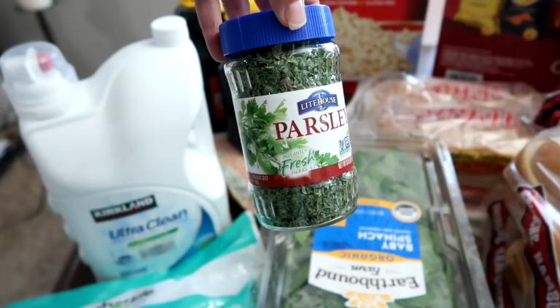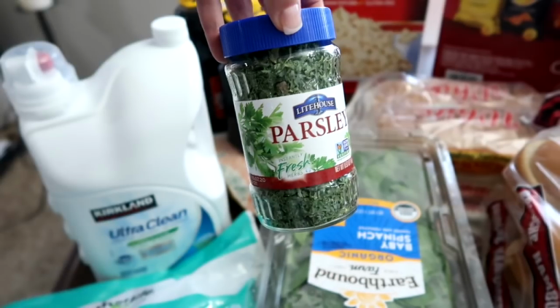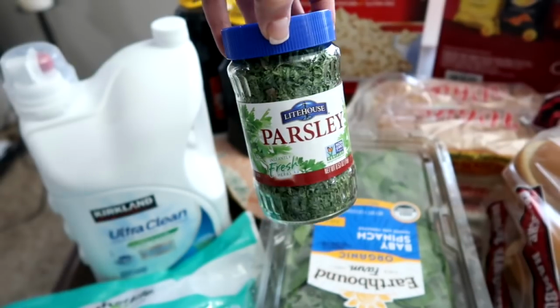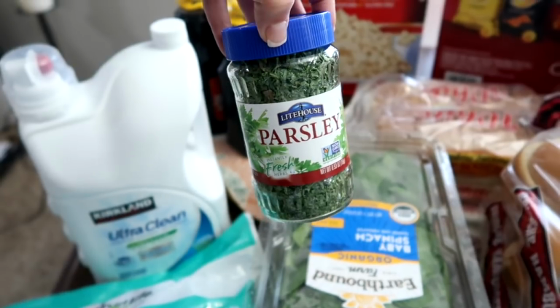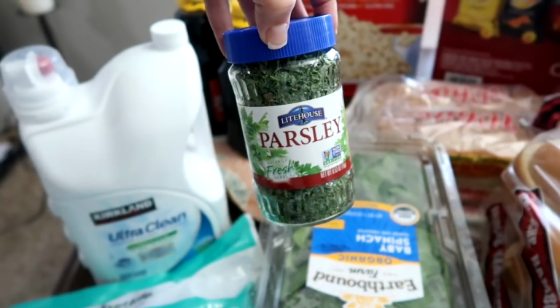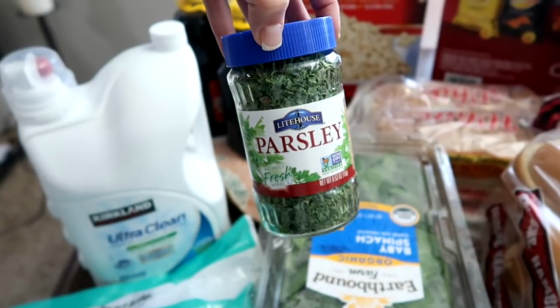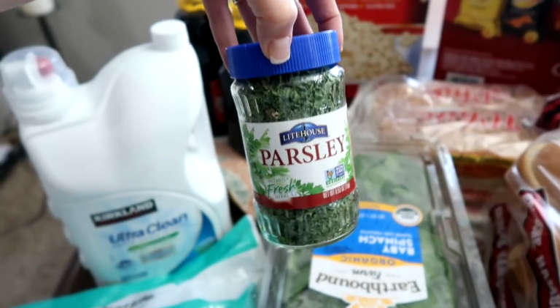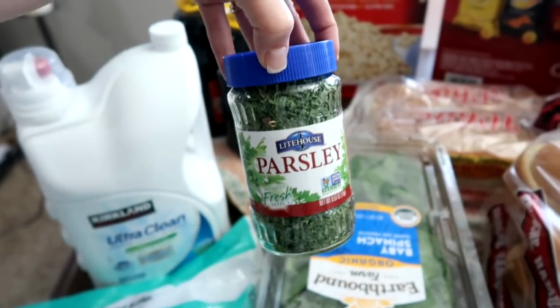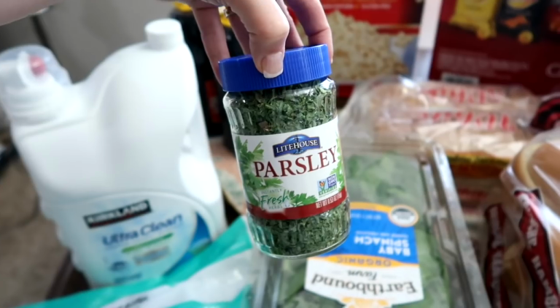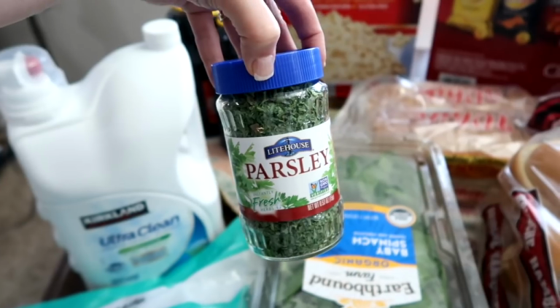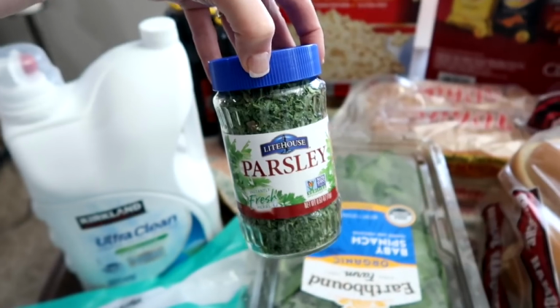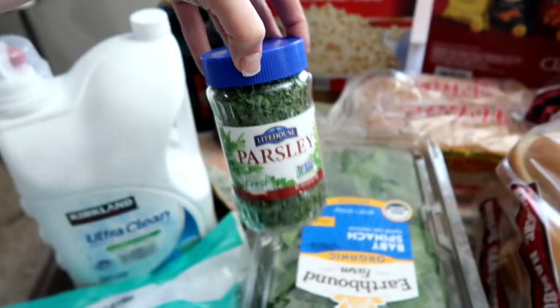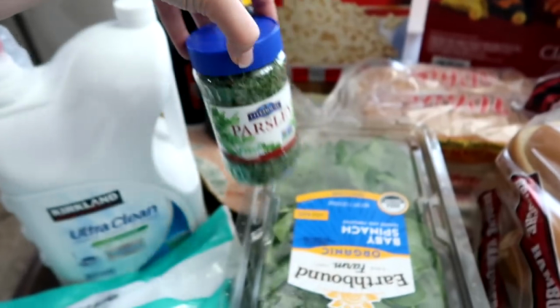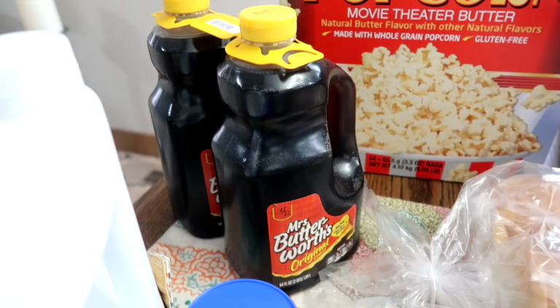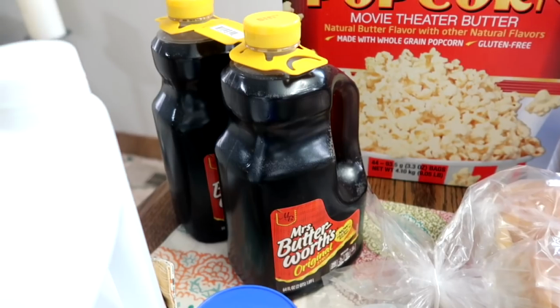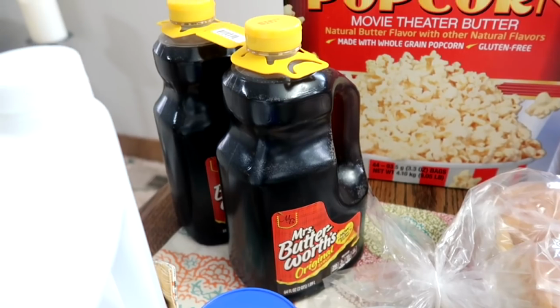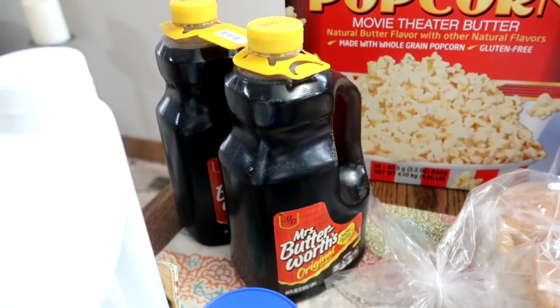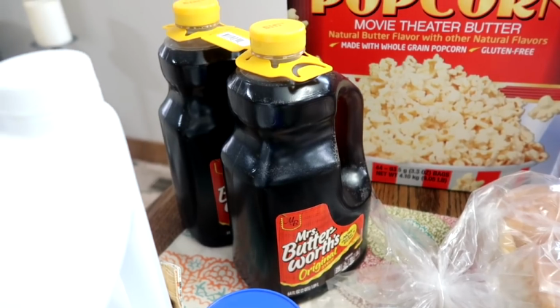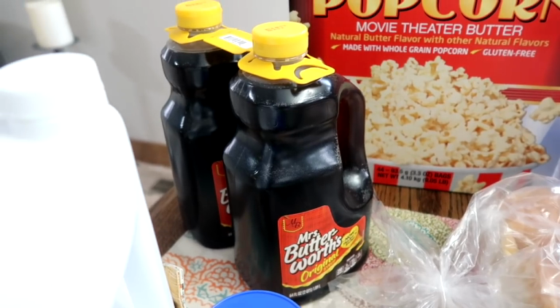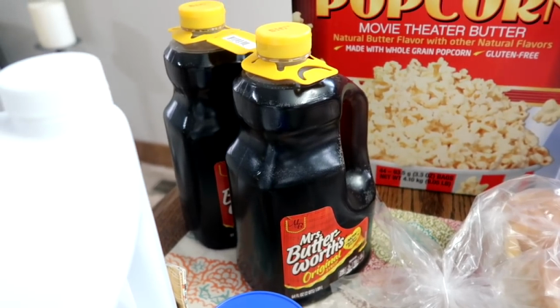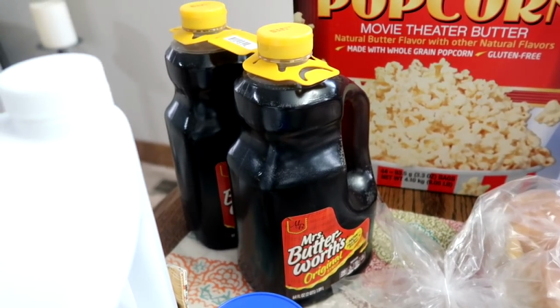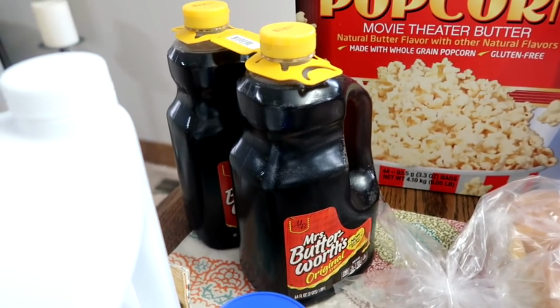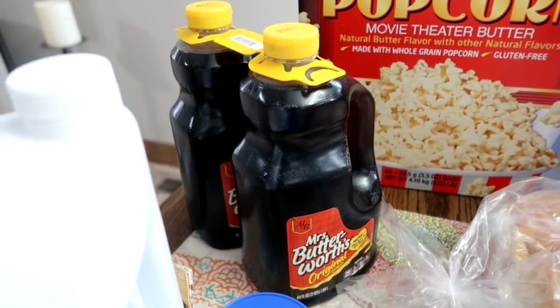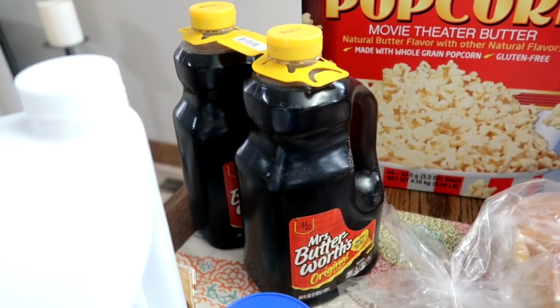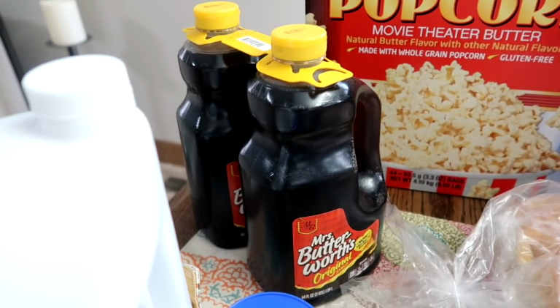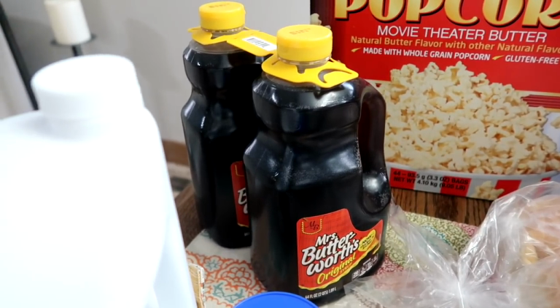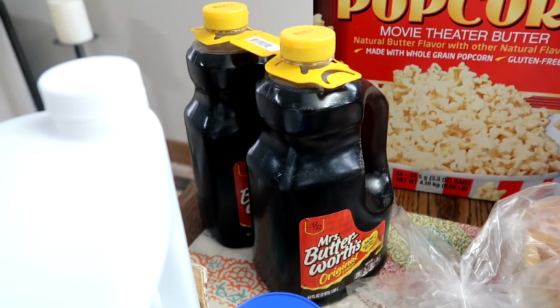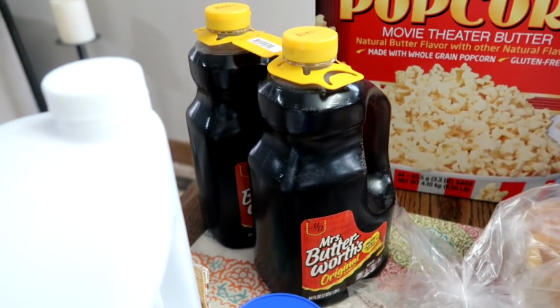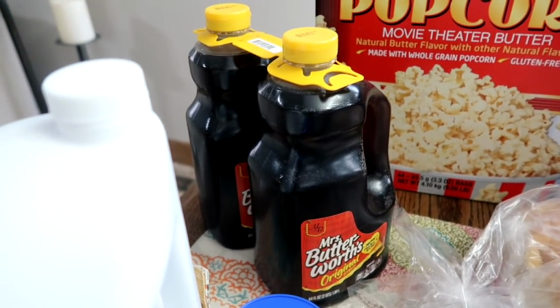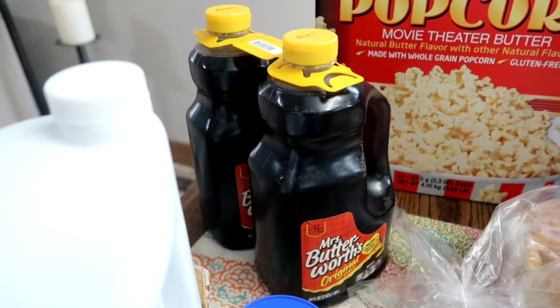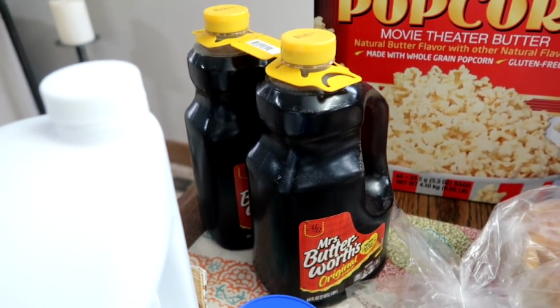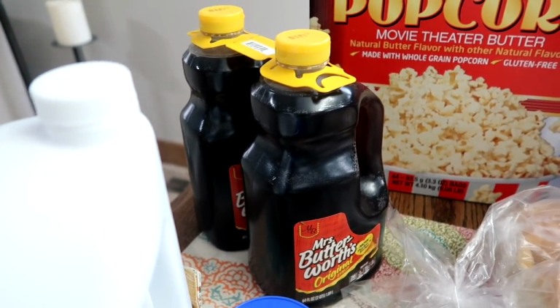I grabbed some parsley. We're out of pancake syrup, so more of the Mrs. Buttersworth.